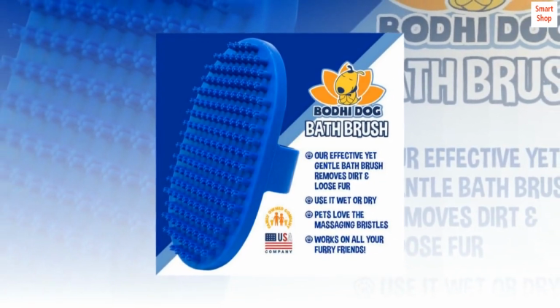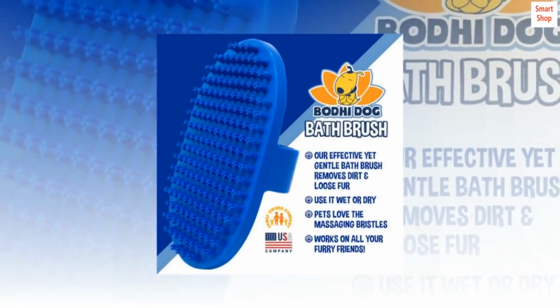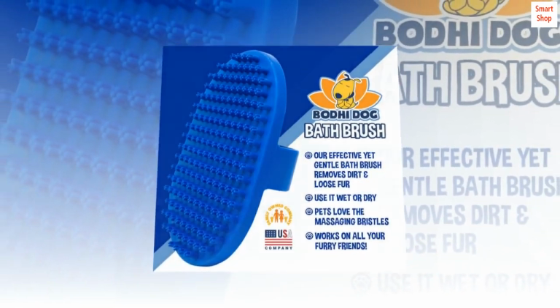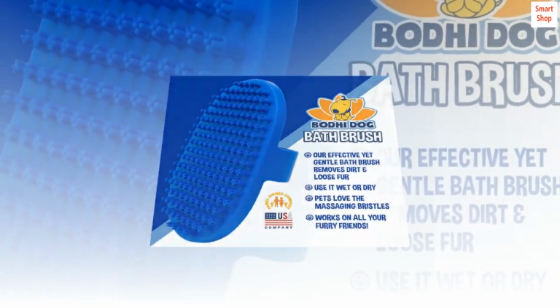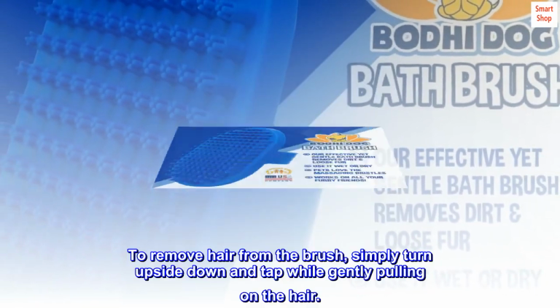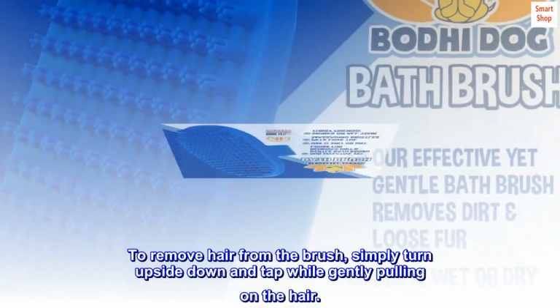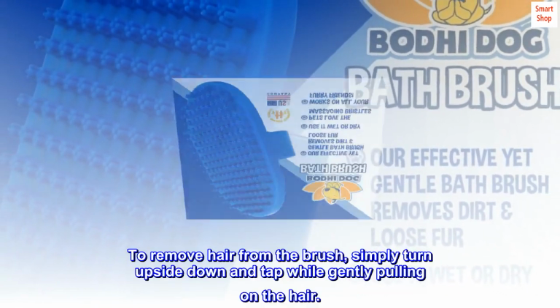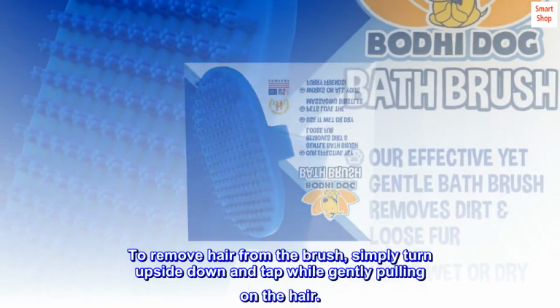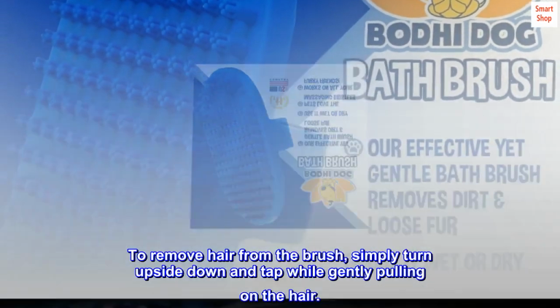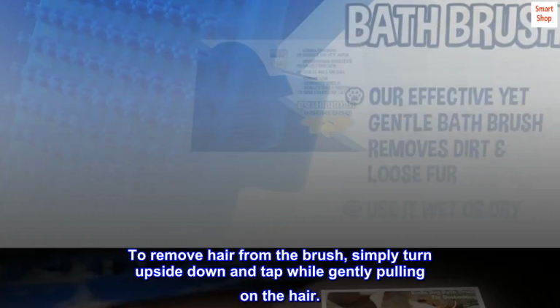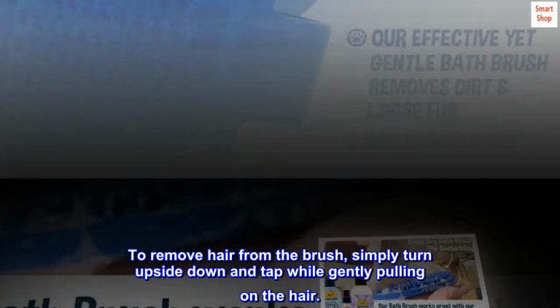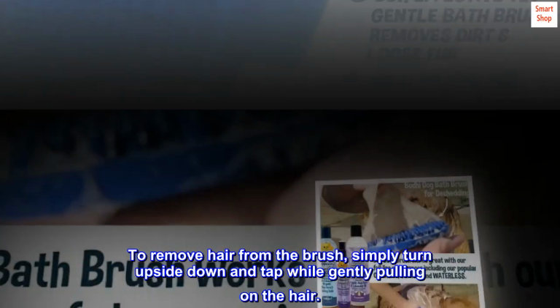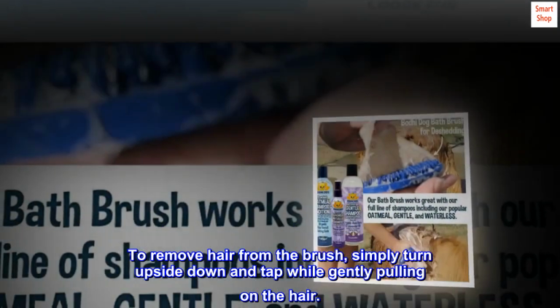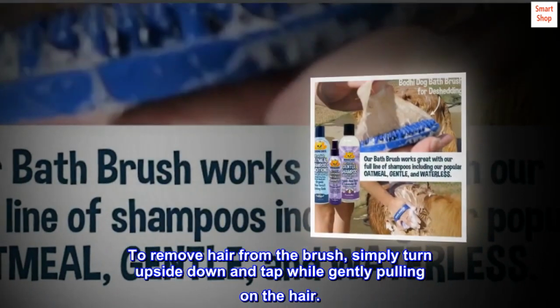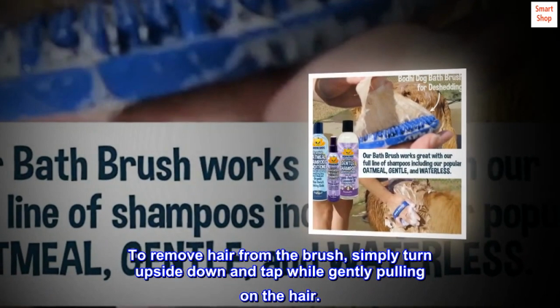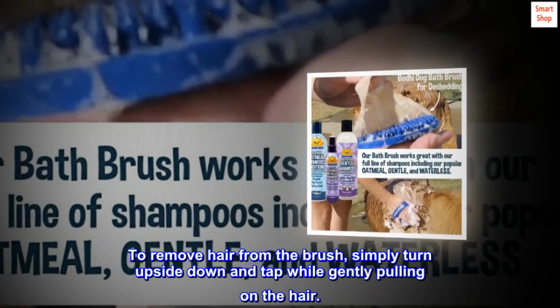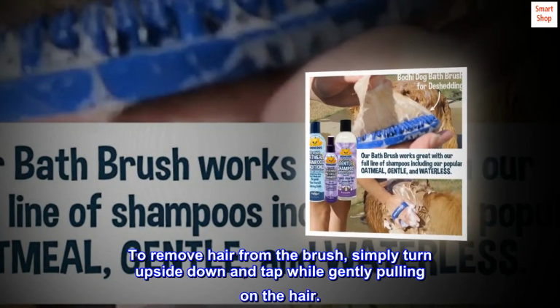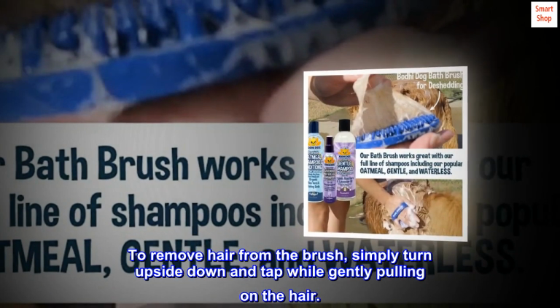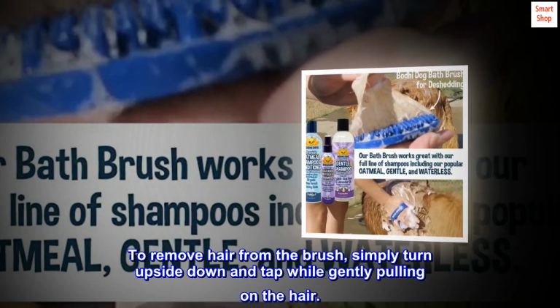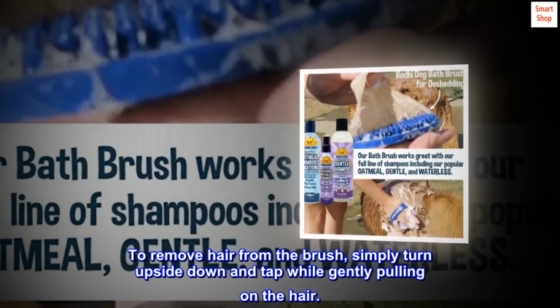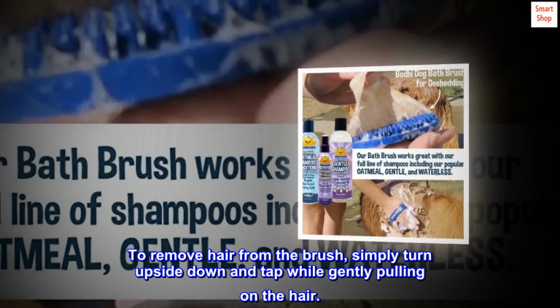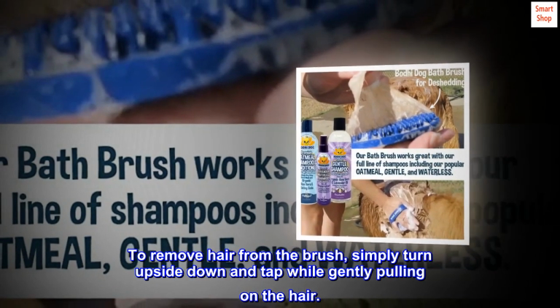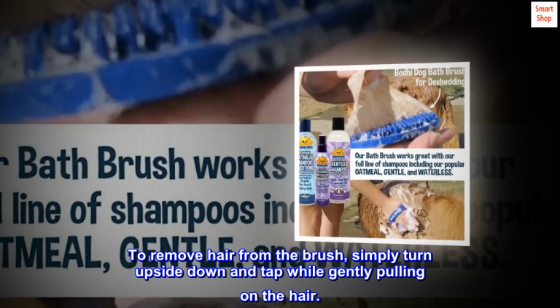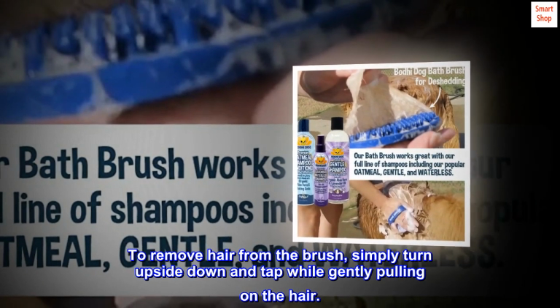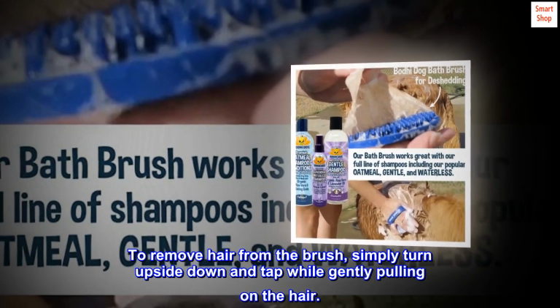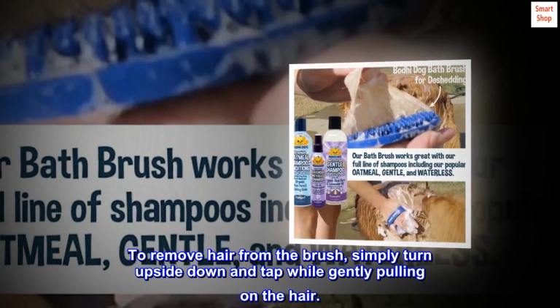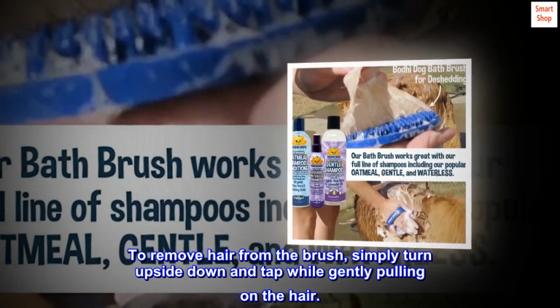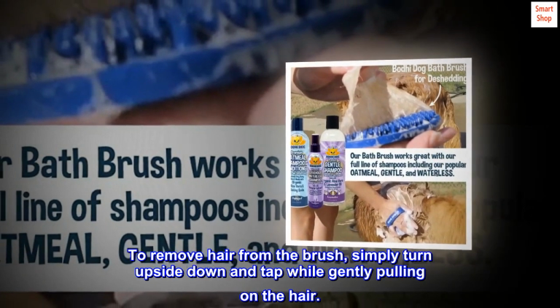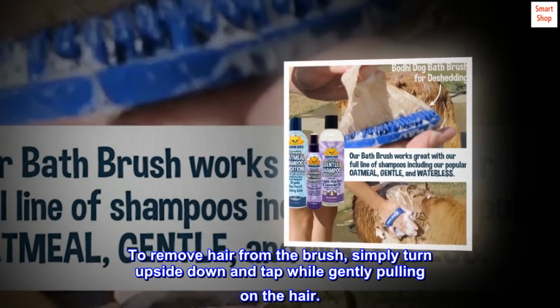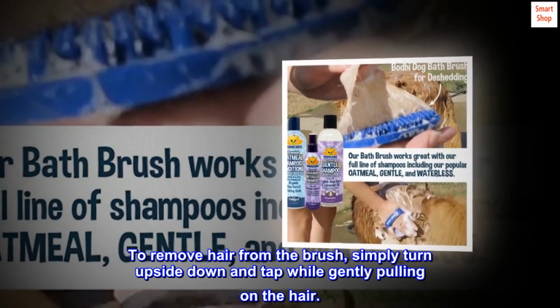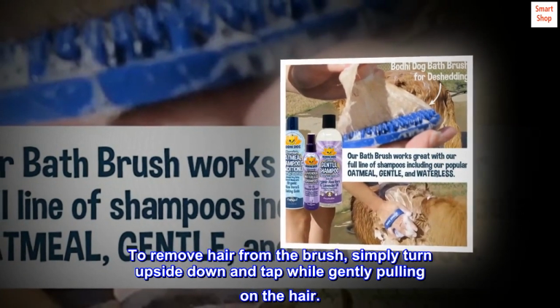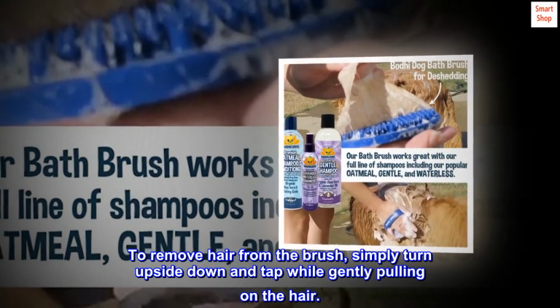To remove hair from the brush, simply turn it upside down and tap while gently pulling on the hair.